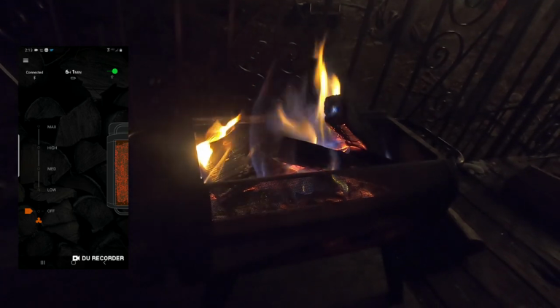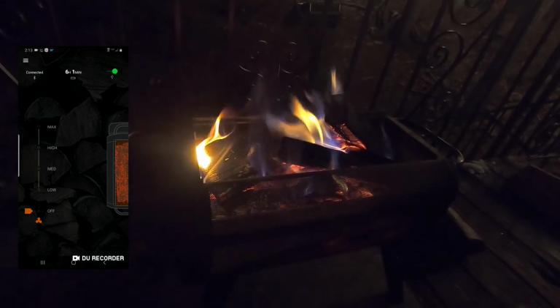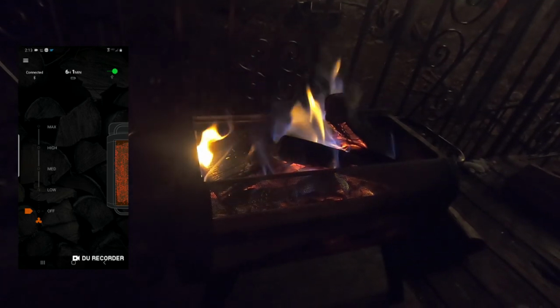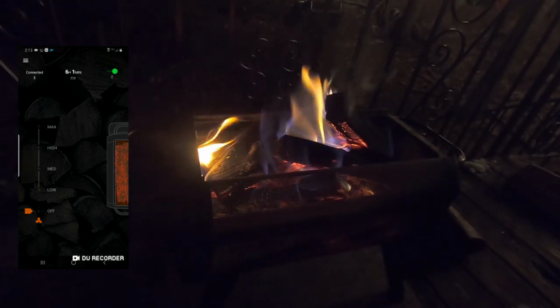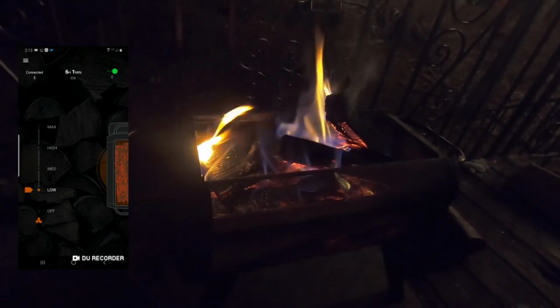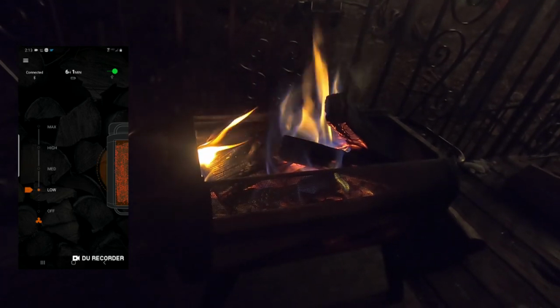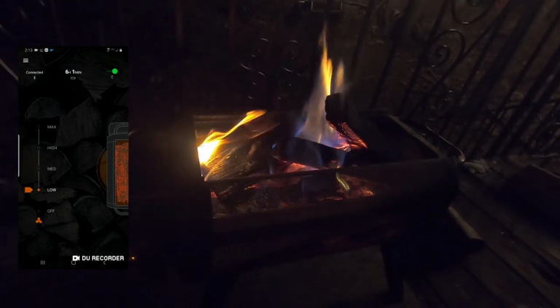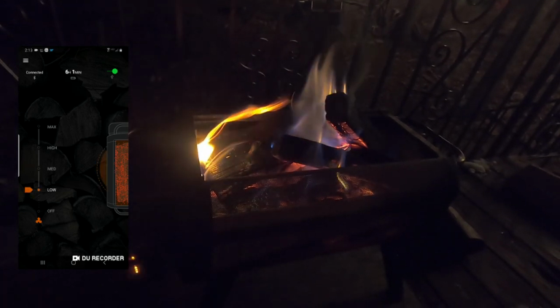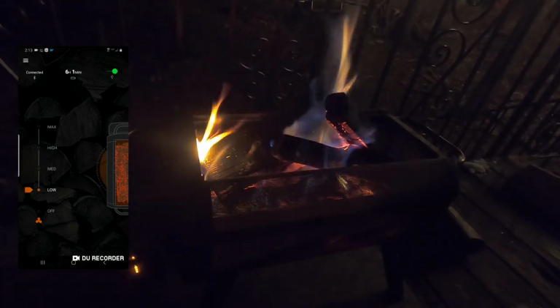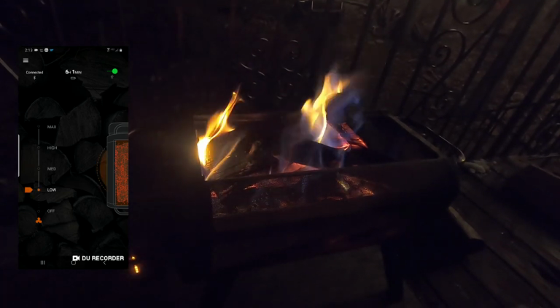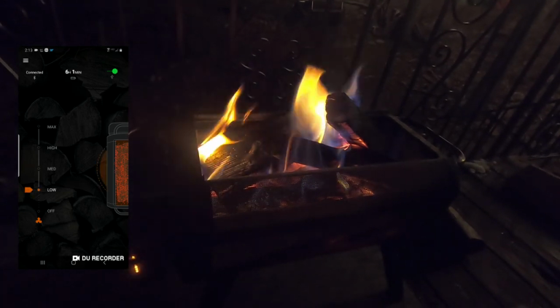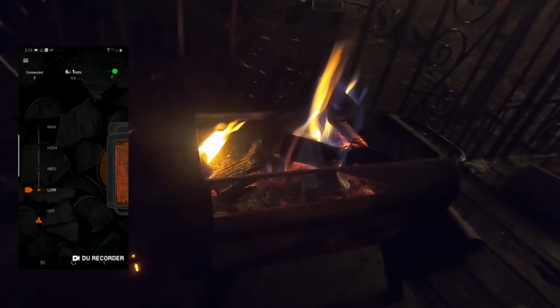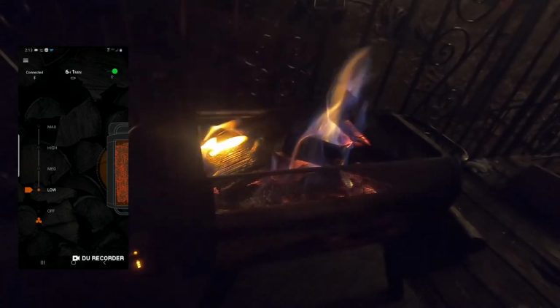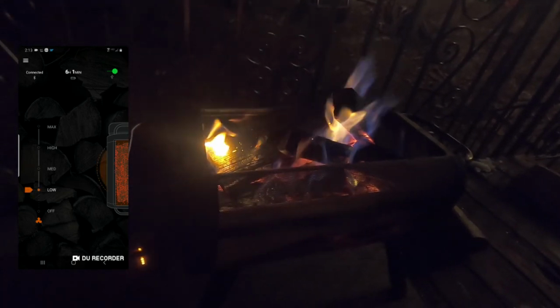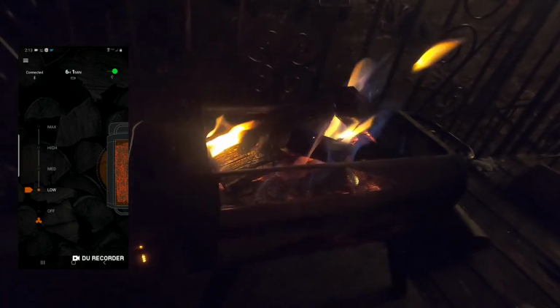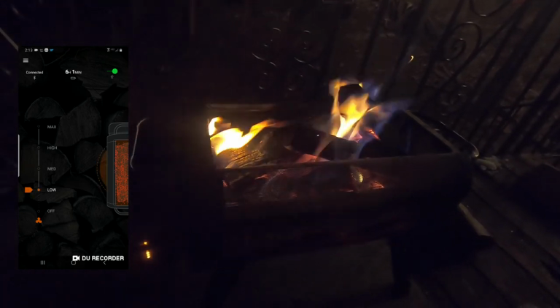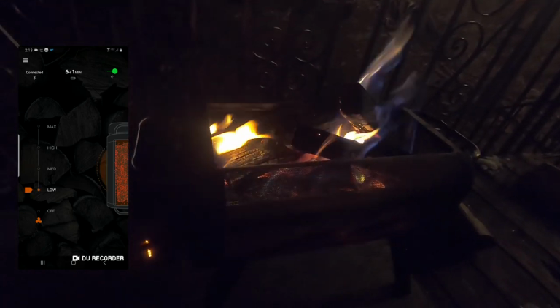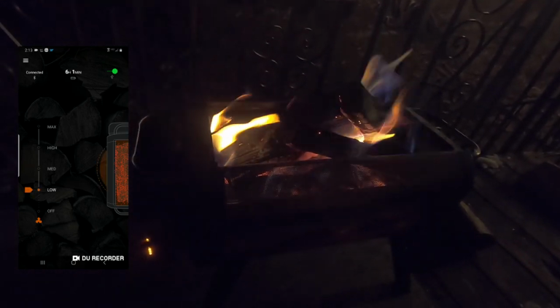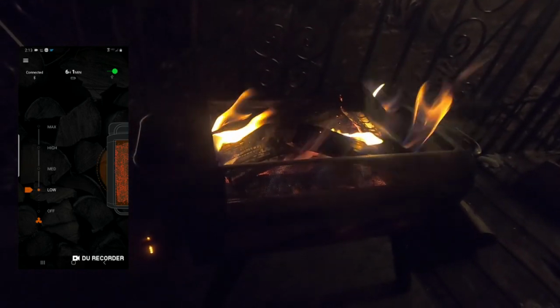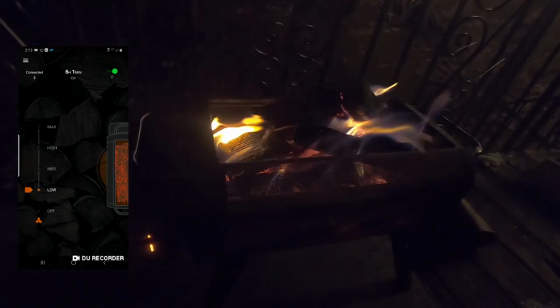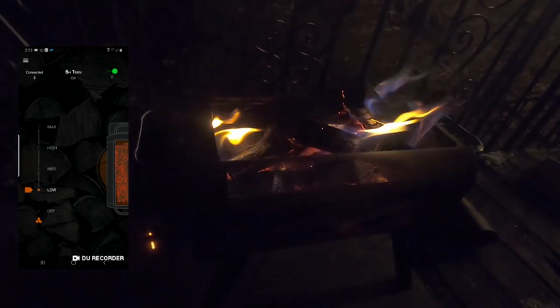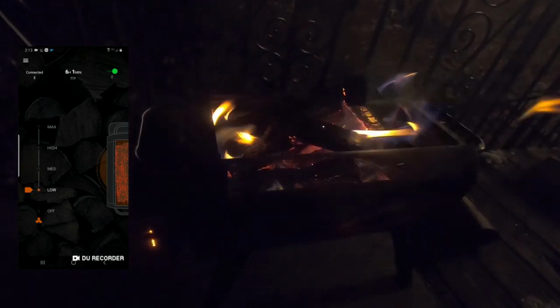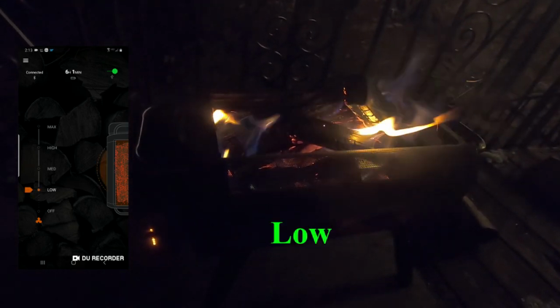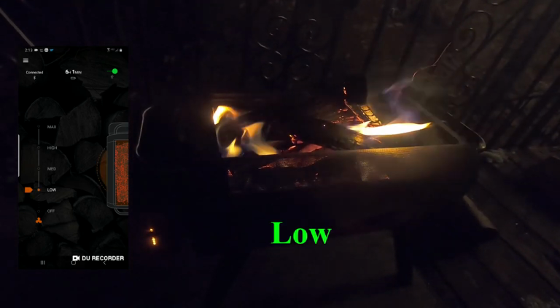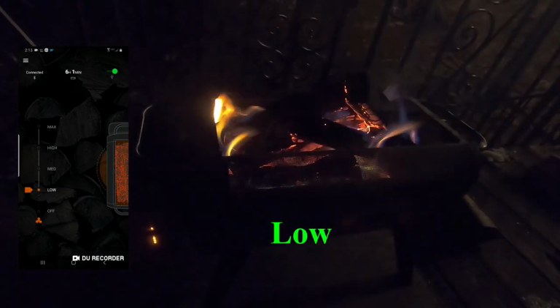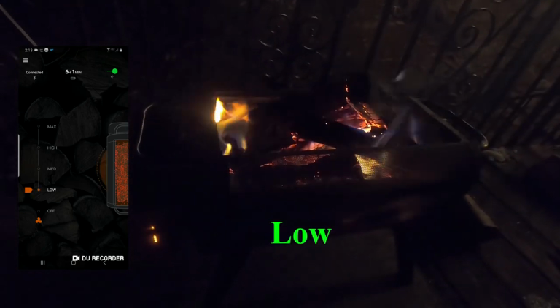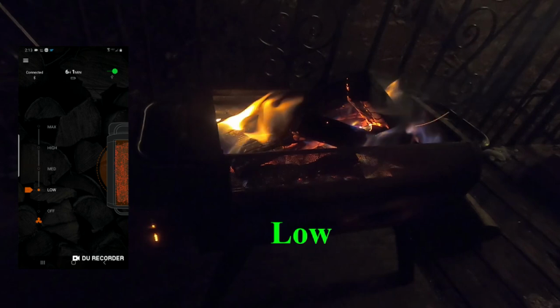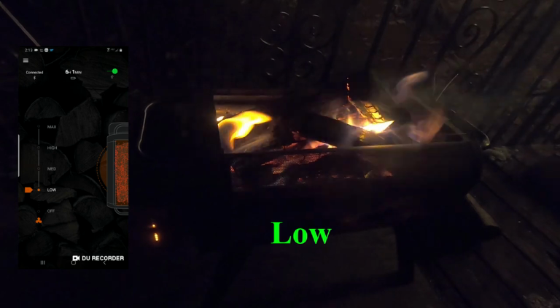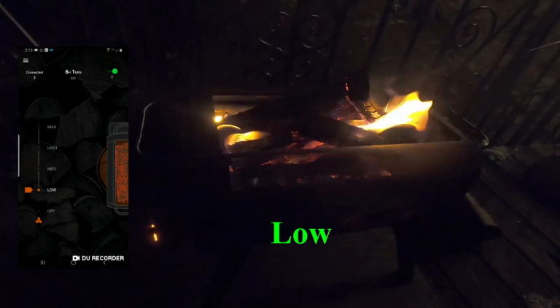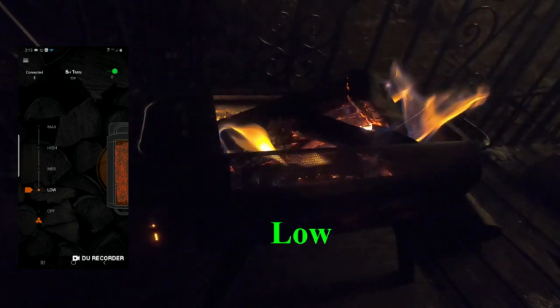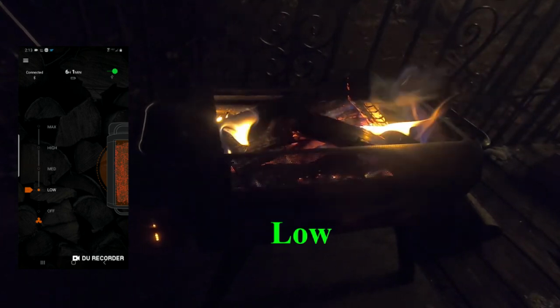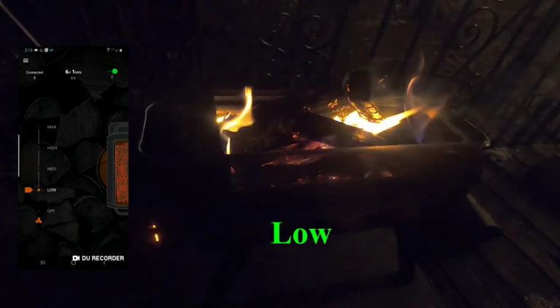Can you even turn it on? Yeah, it turns right on. Cool — so we'll start at low.